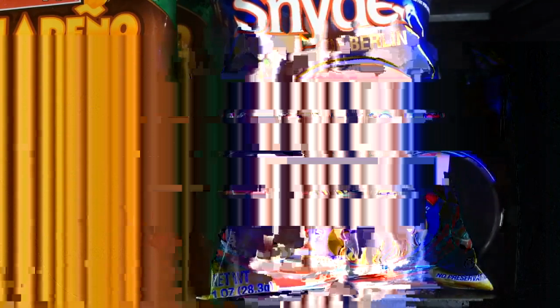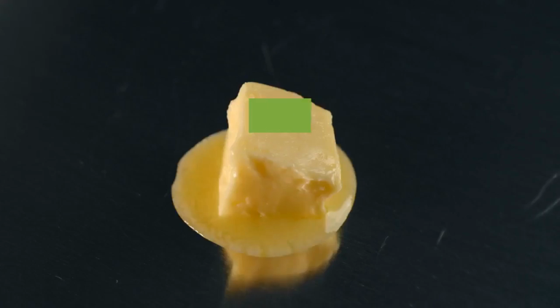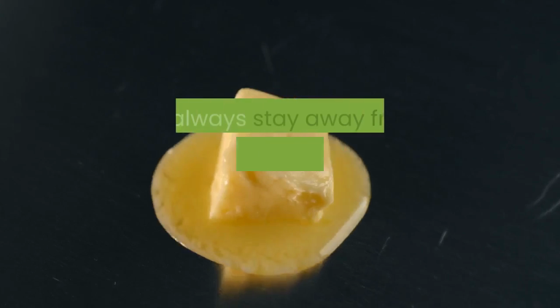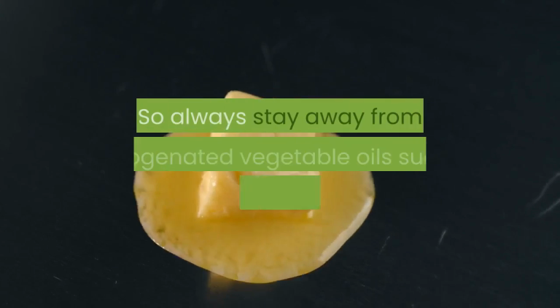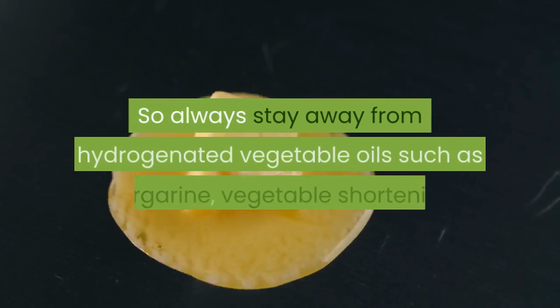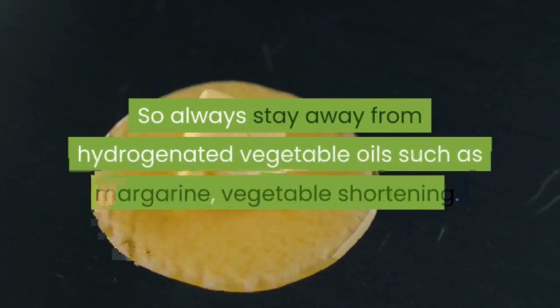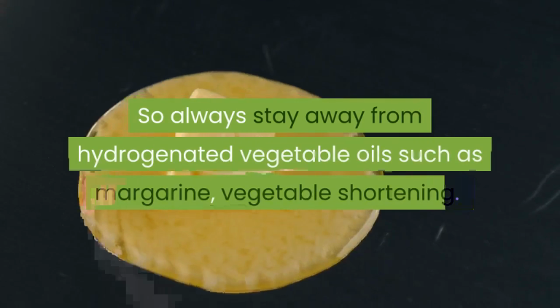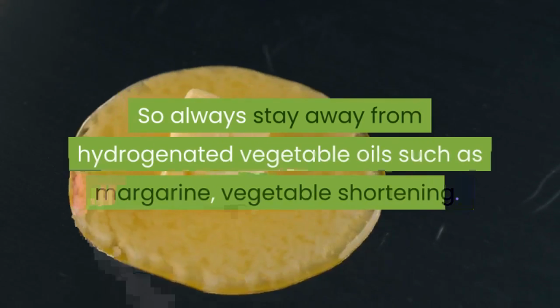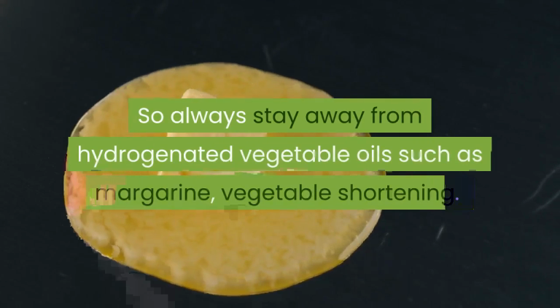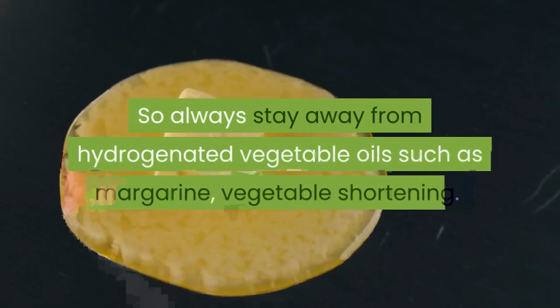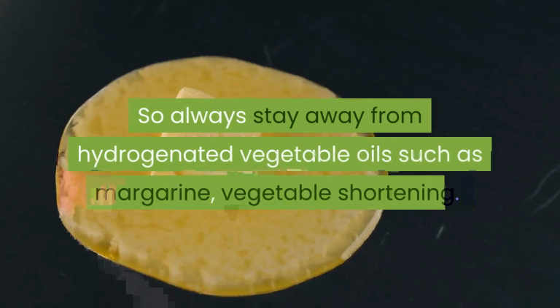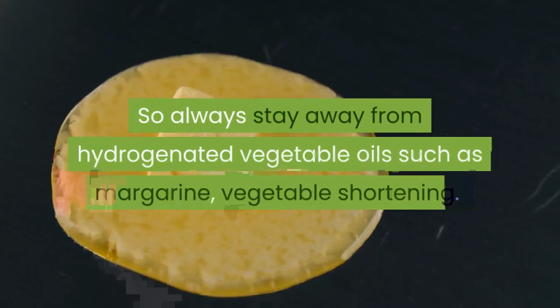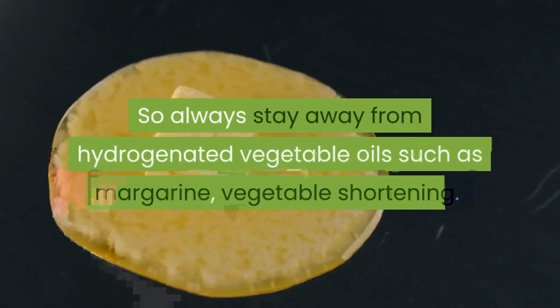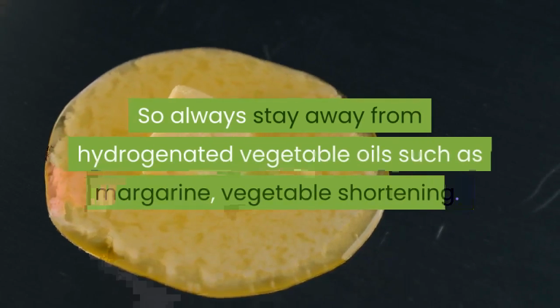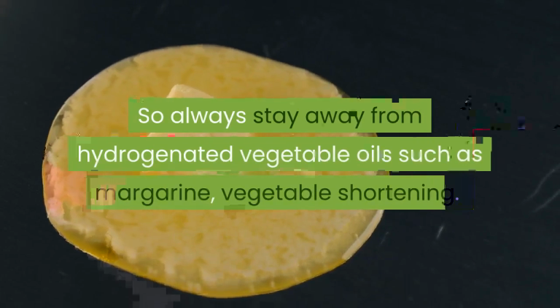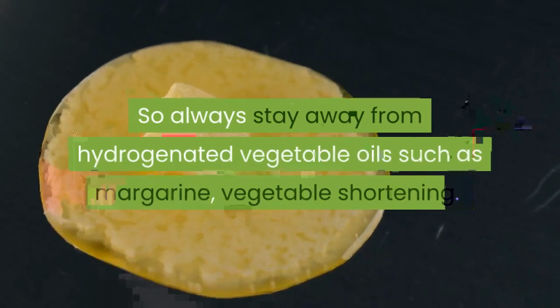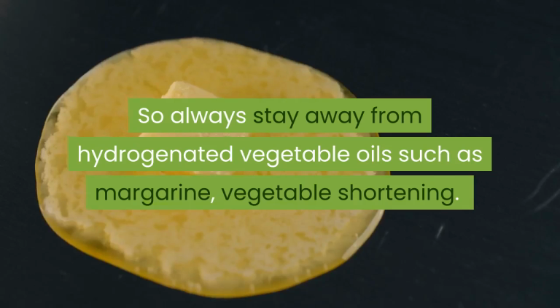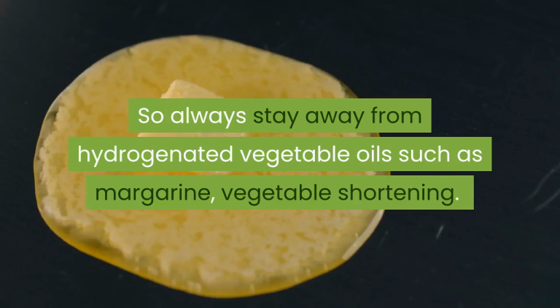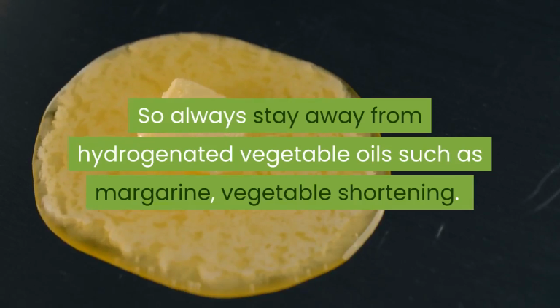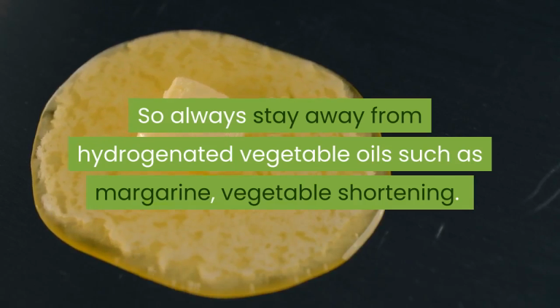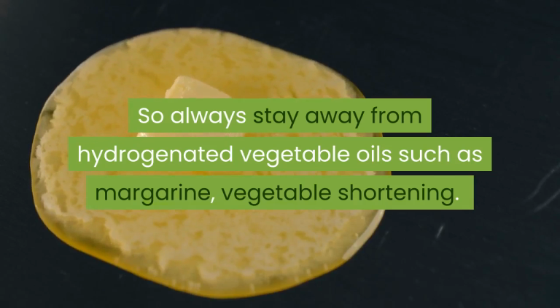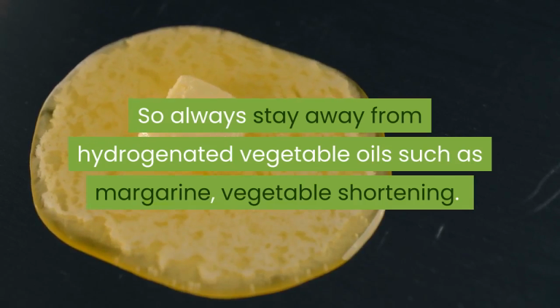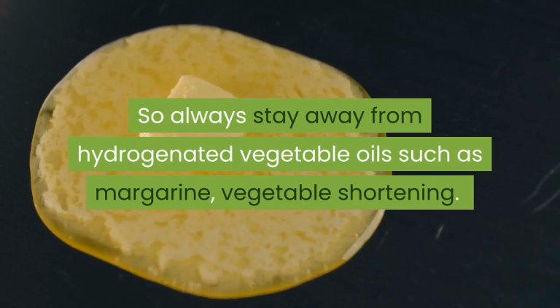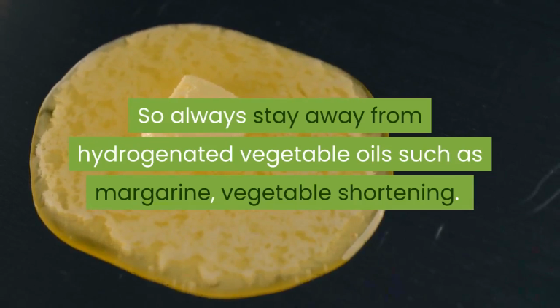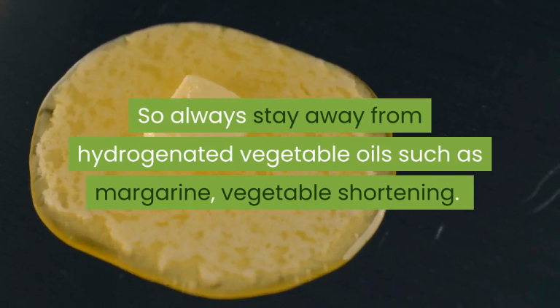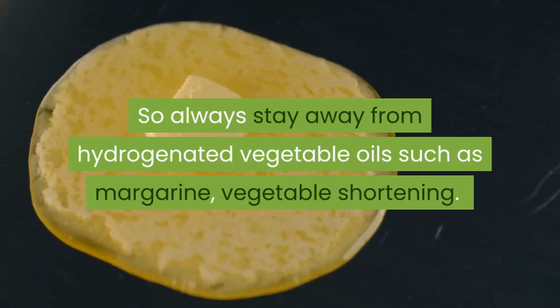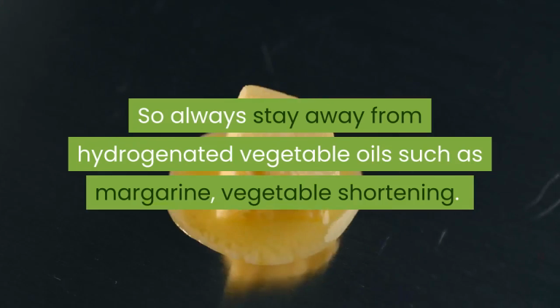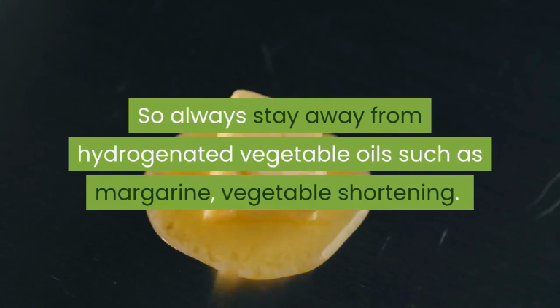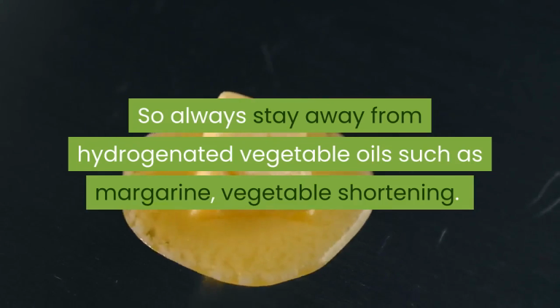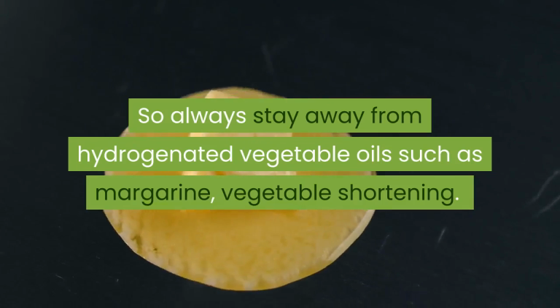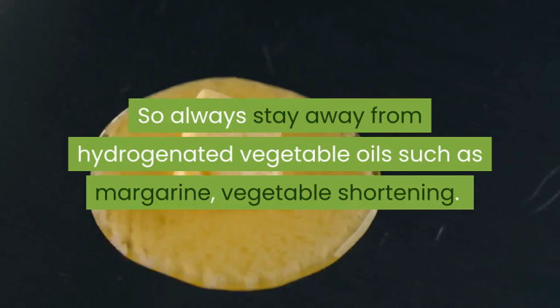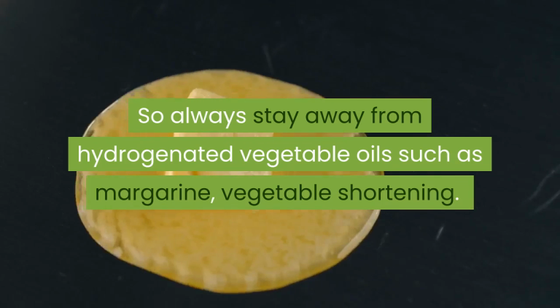So always stay away from hydrogenated vegetable oils such as margarine and vegetable shortening.